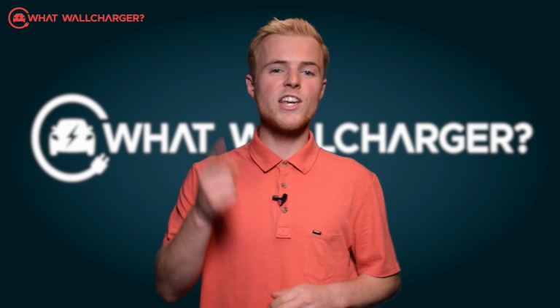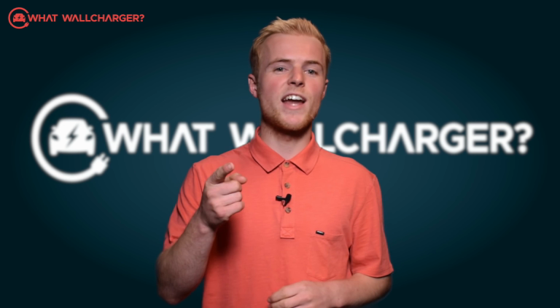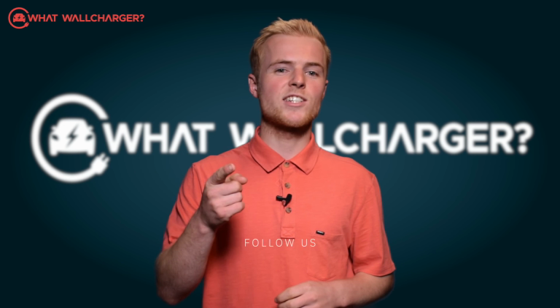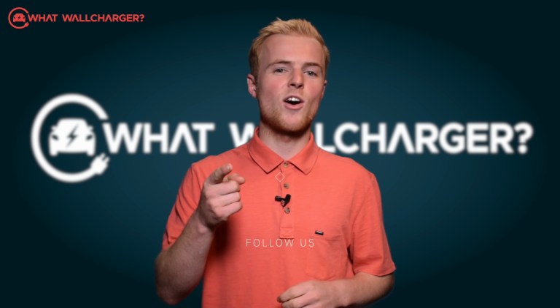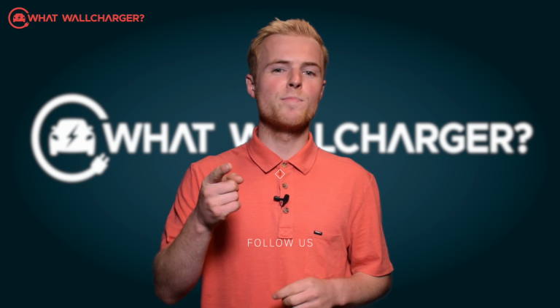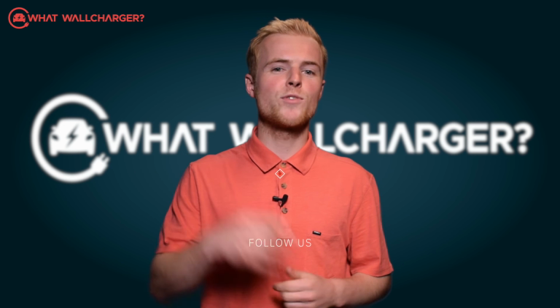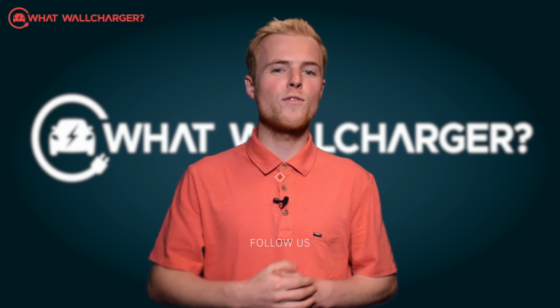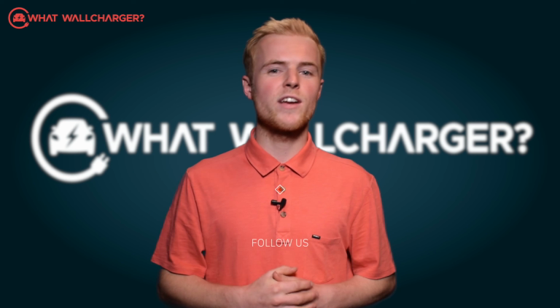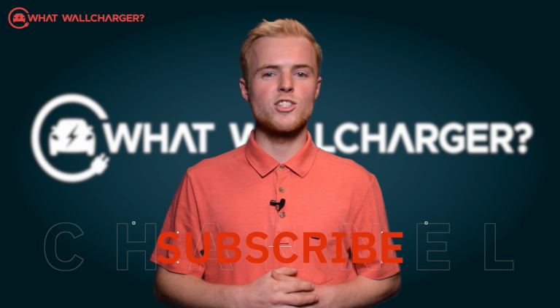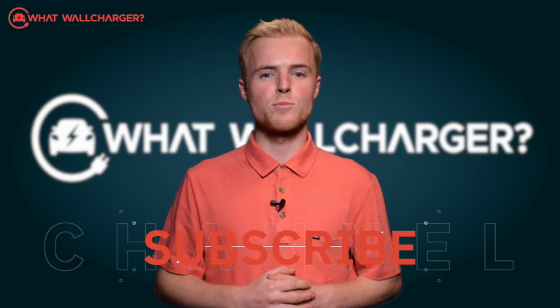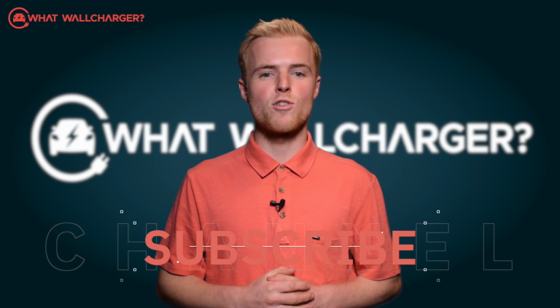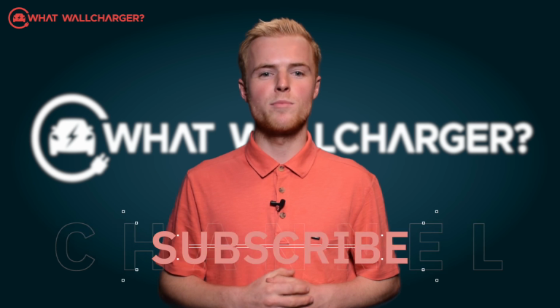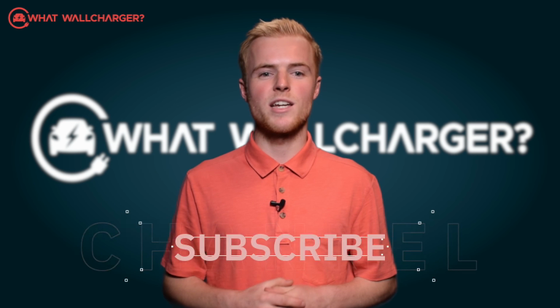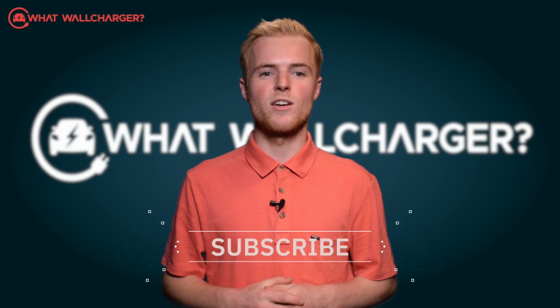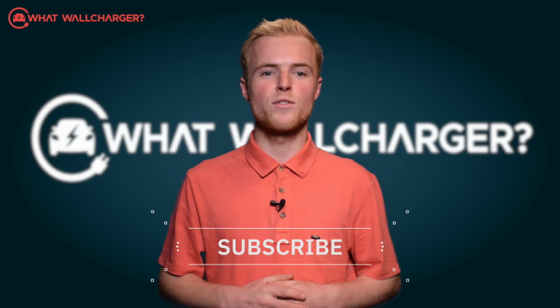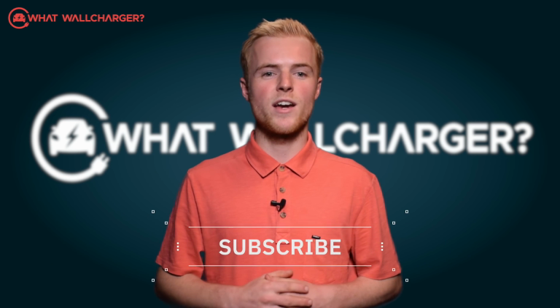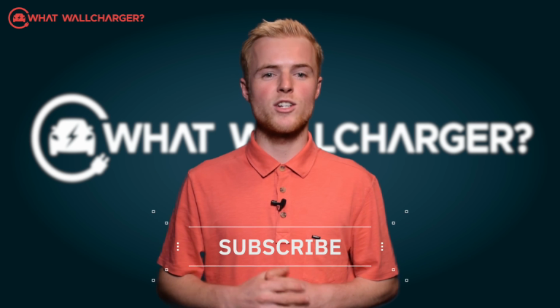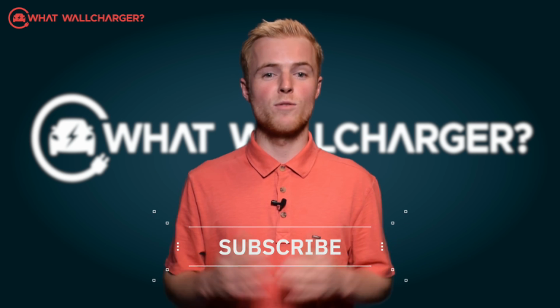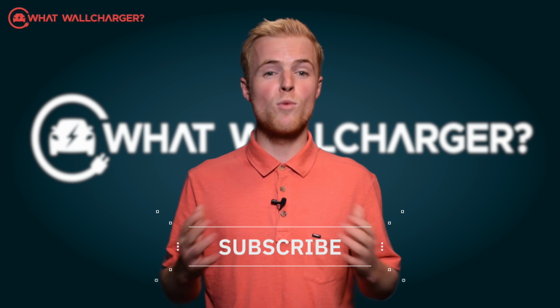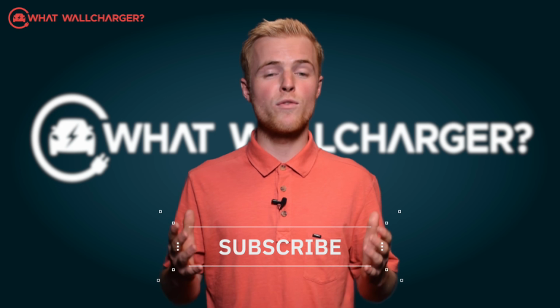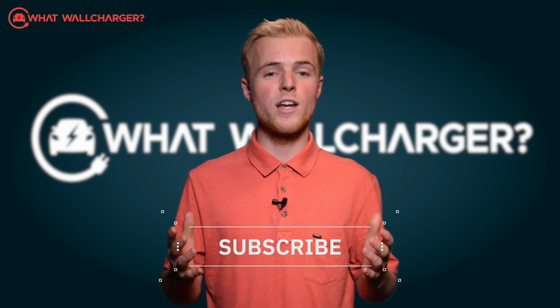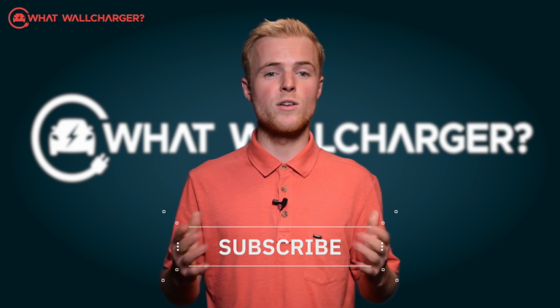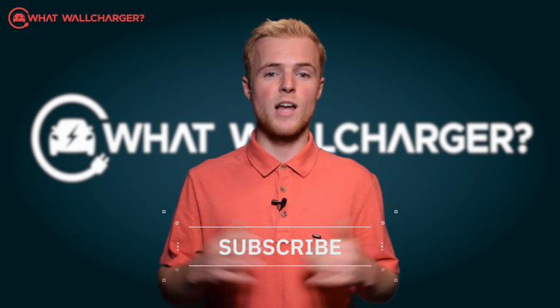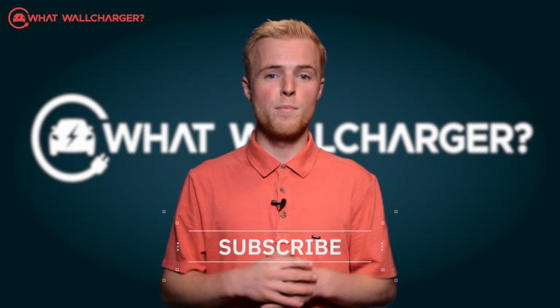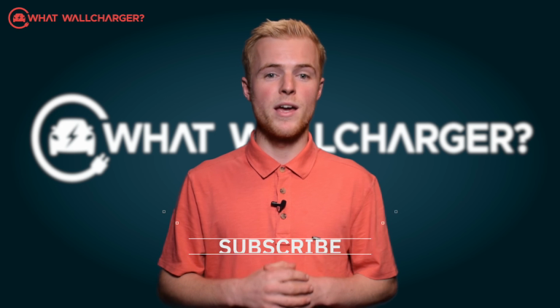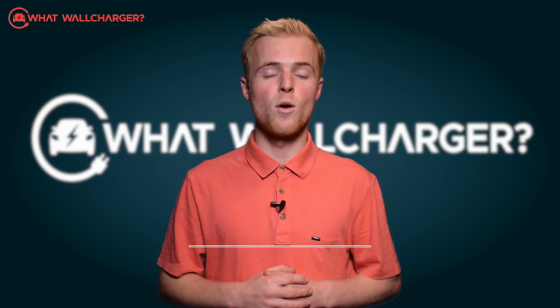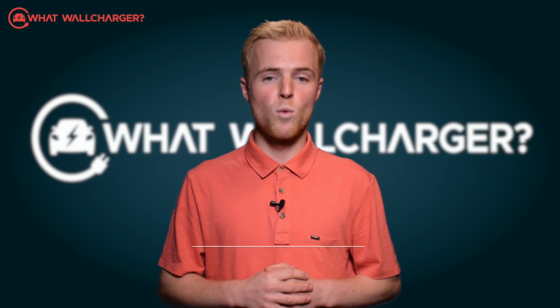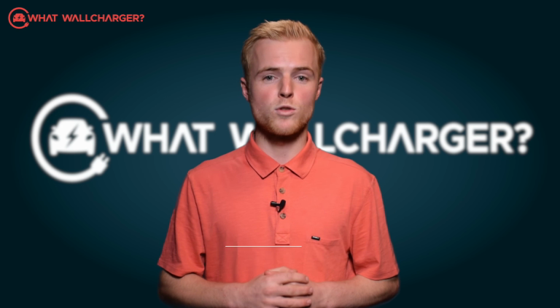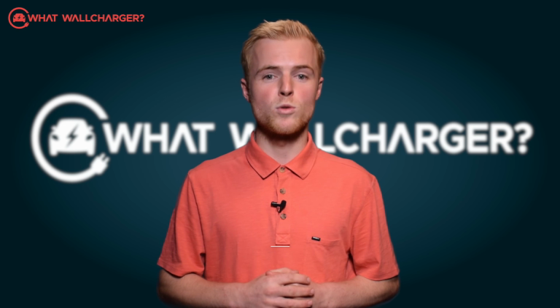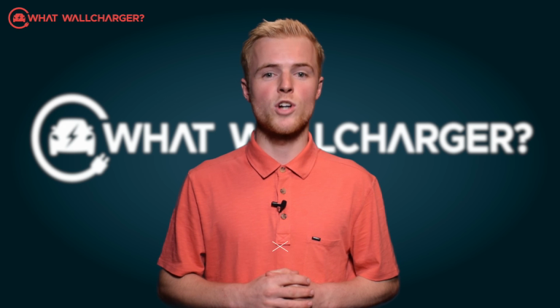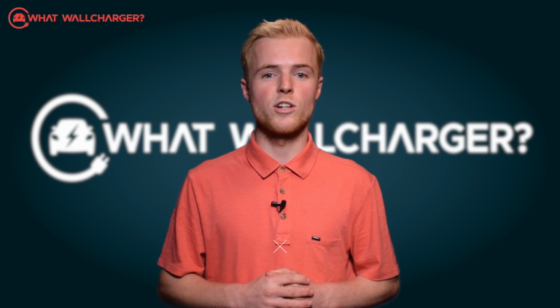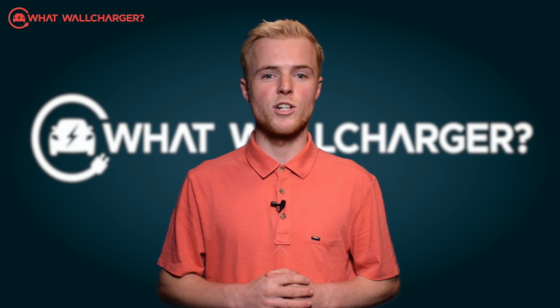See you next time. Don't forget to subscribe to get notifications of more videos on What's Smart Charger.